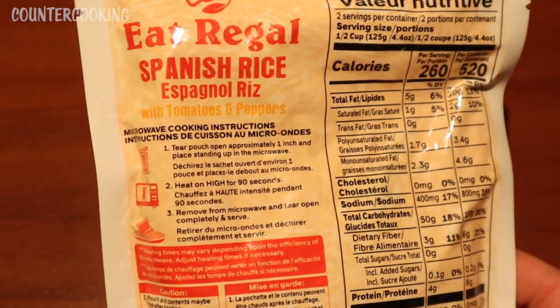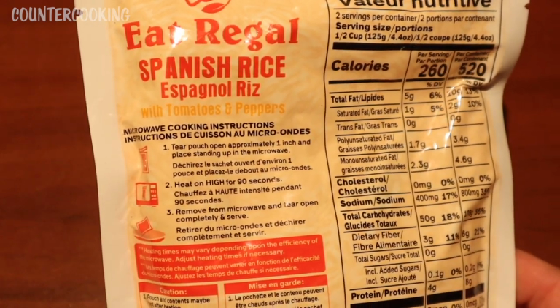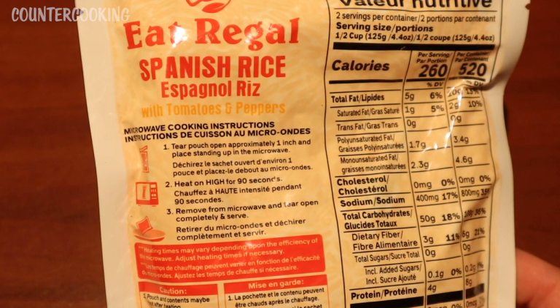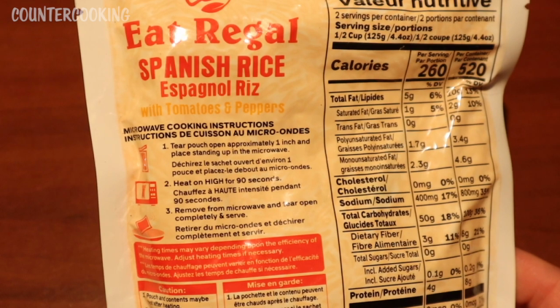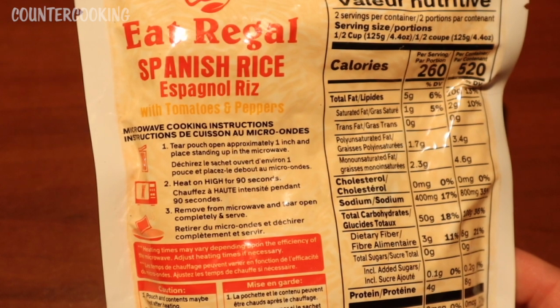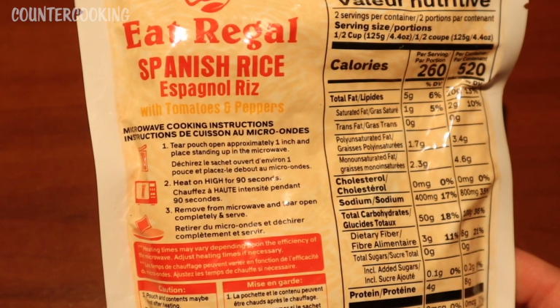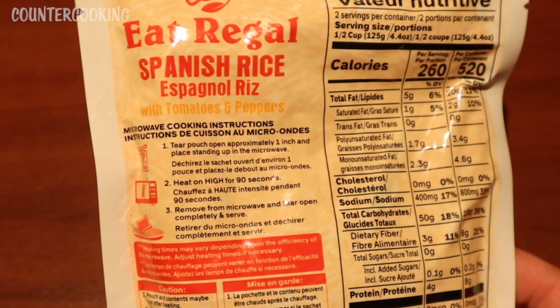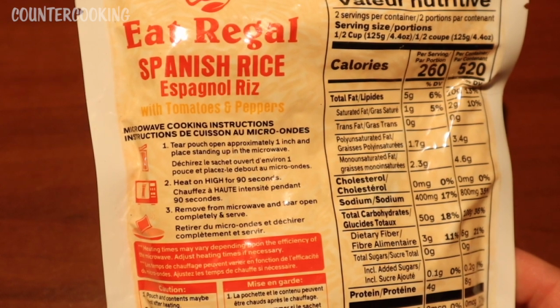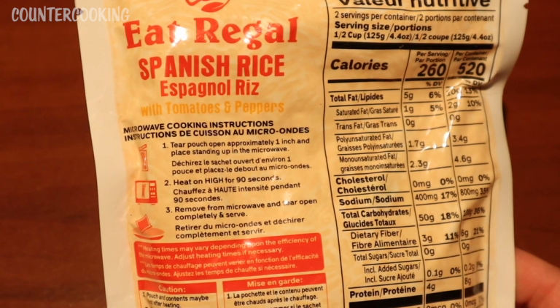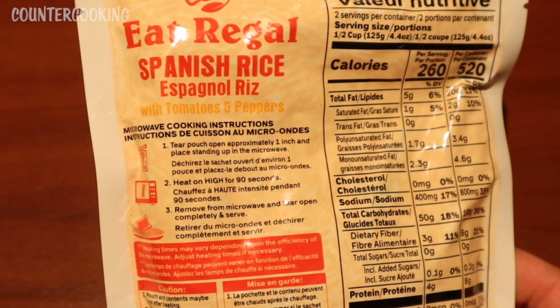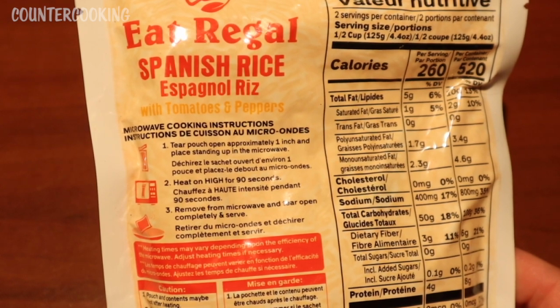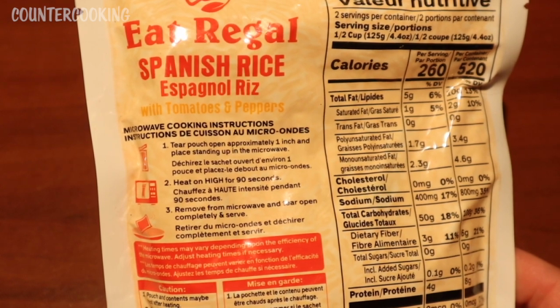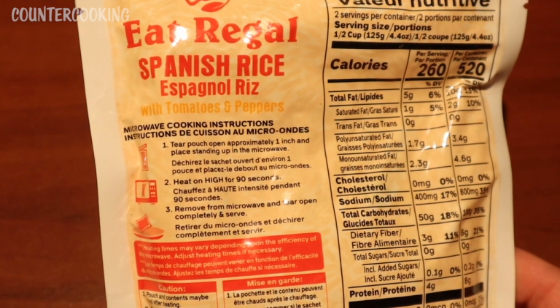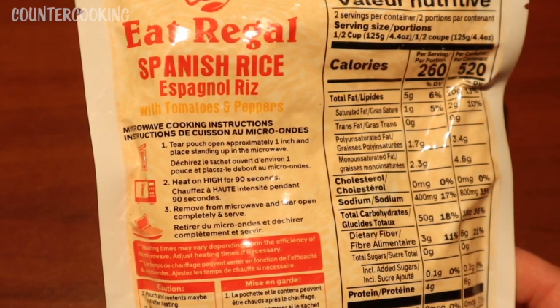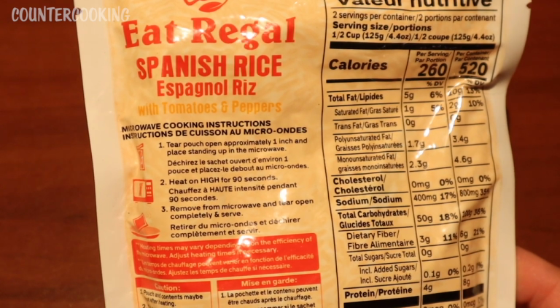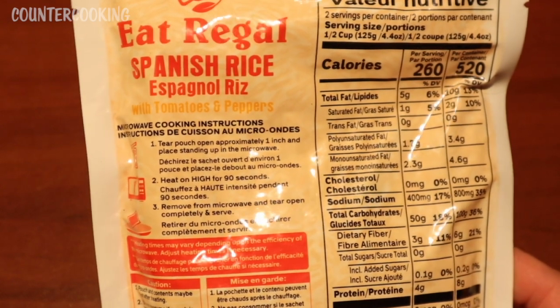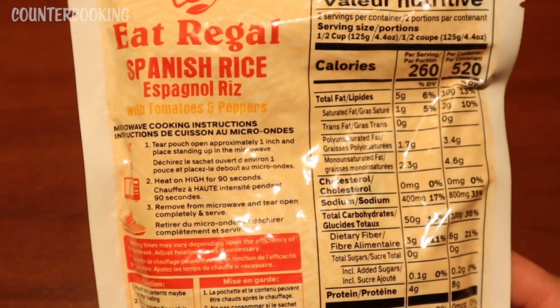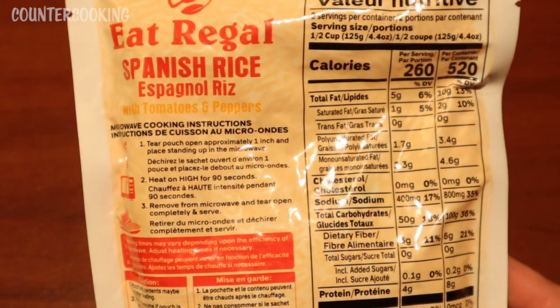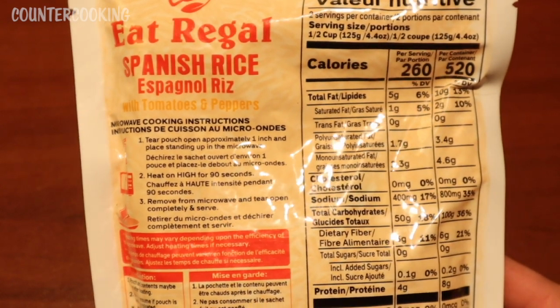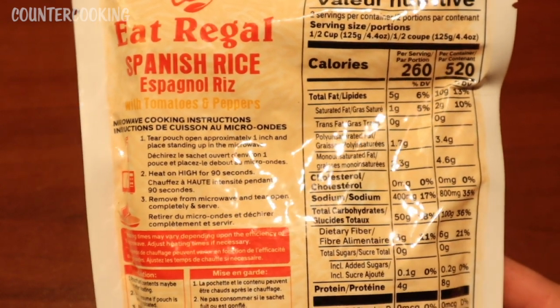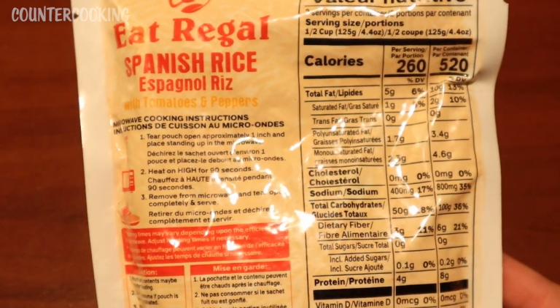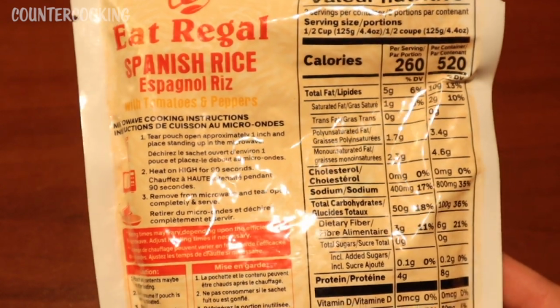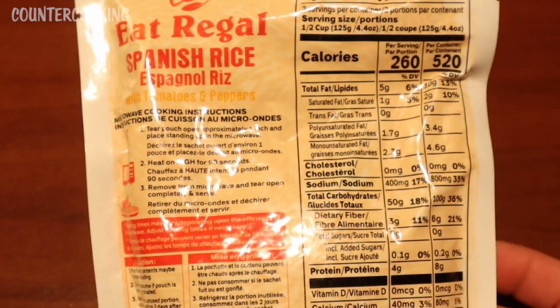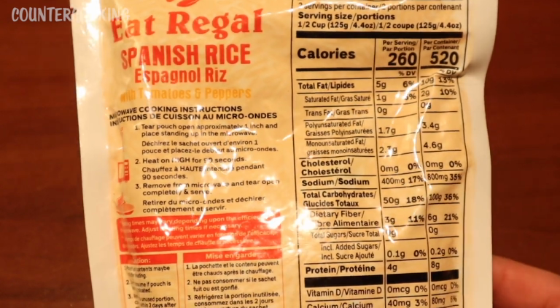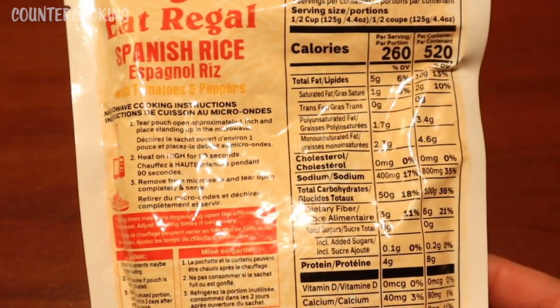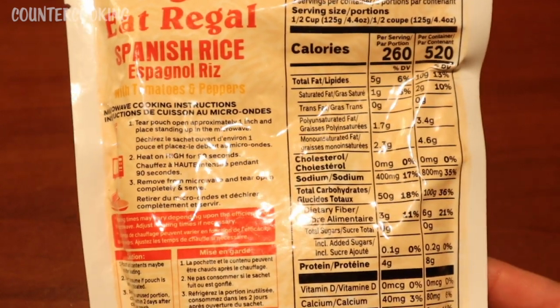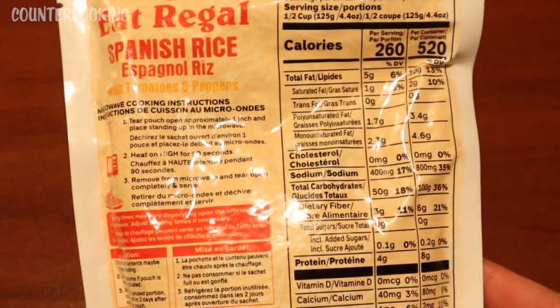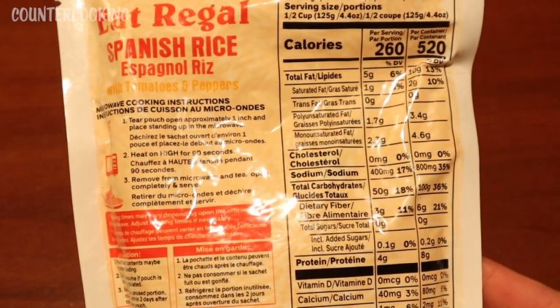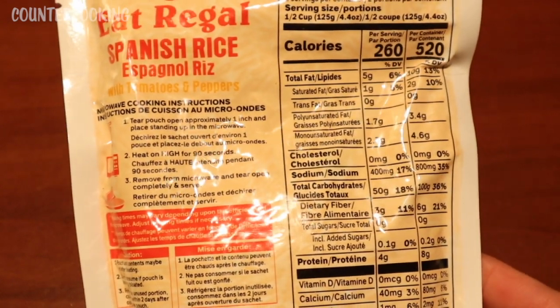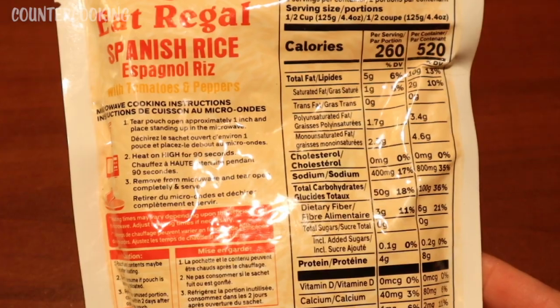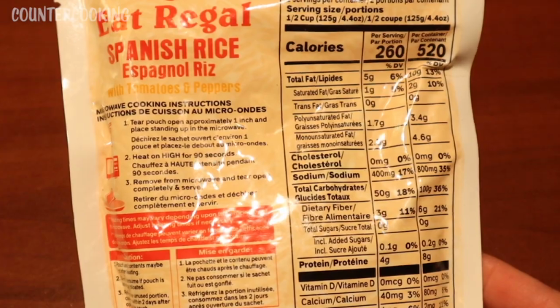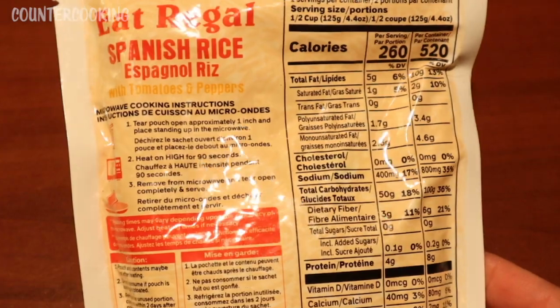So we're not going to be putting this in a microwave. We're going to try to cook this in the Sabbath heat.